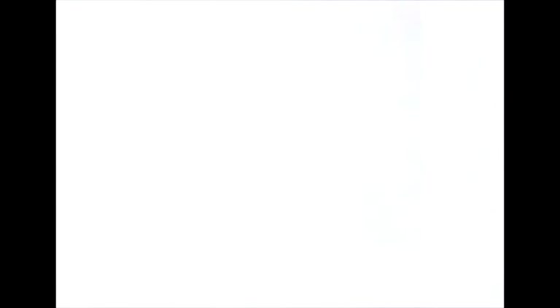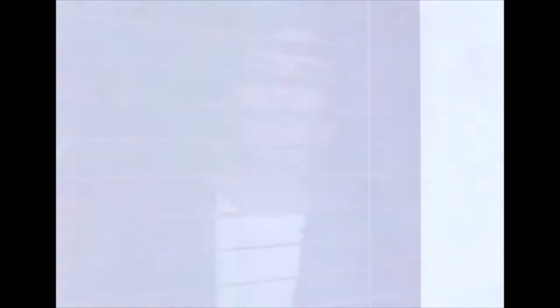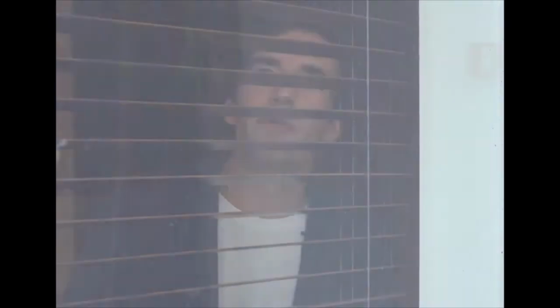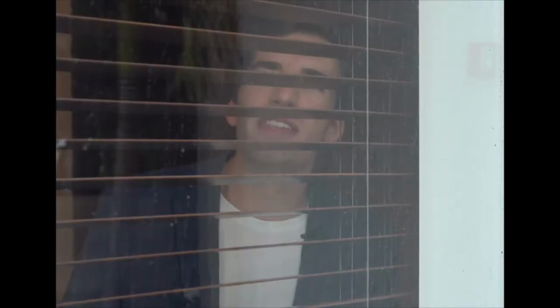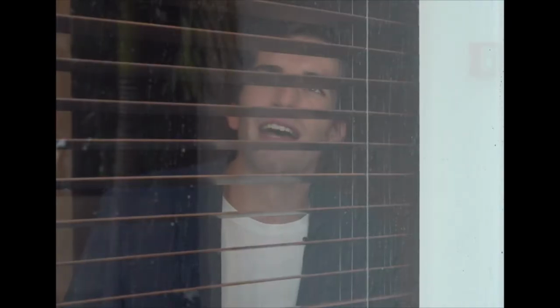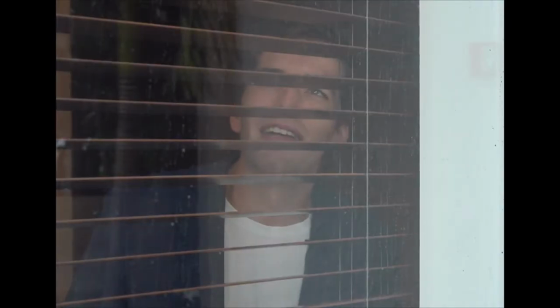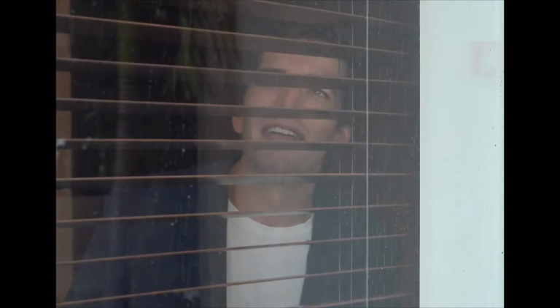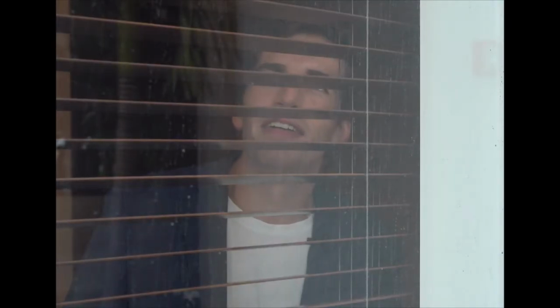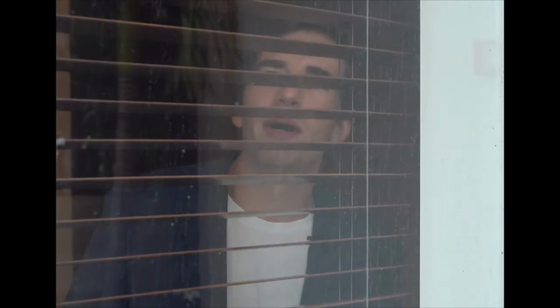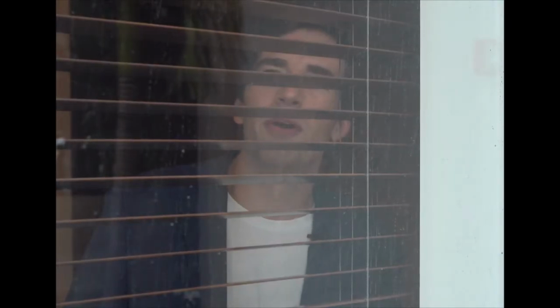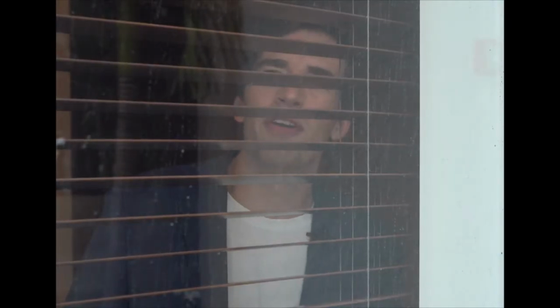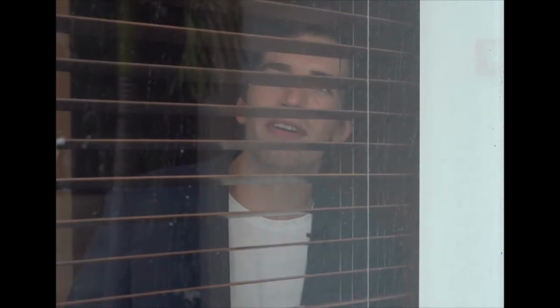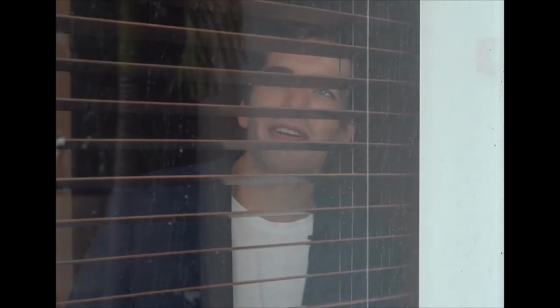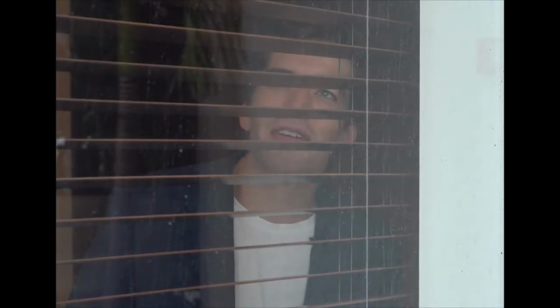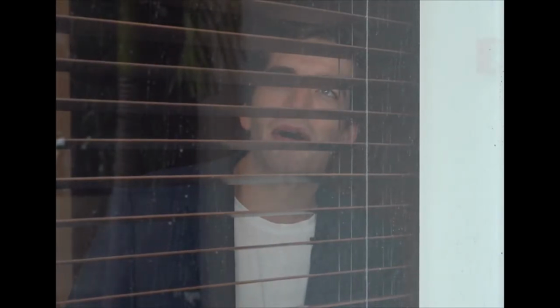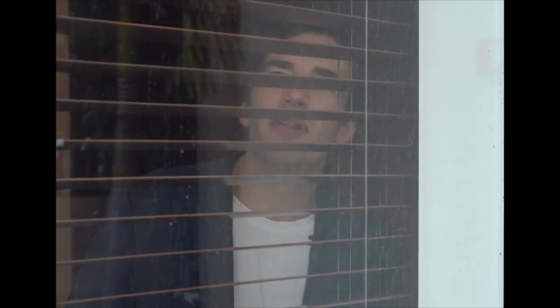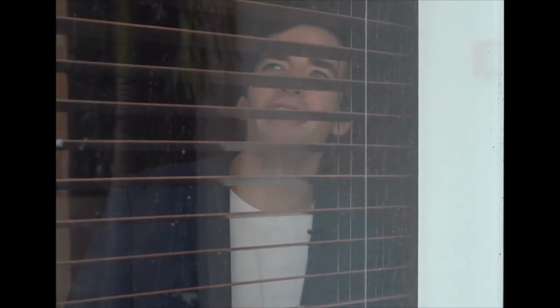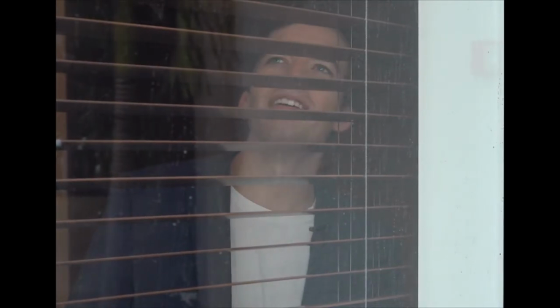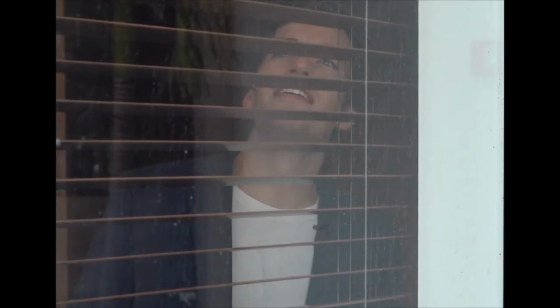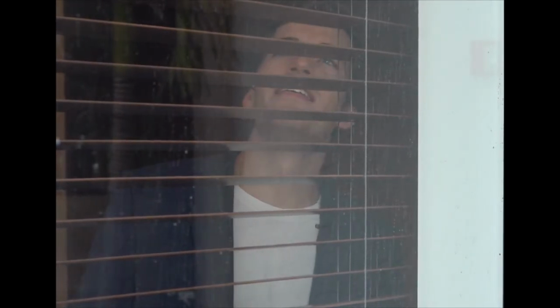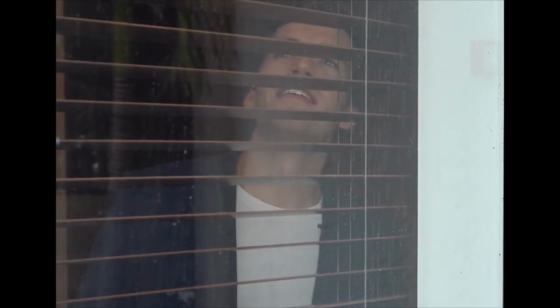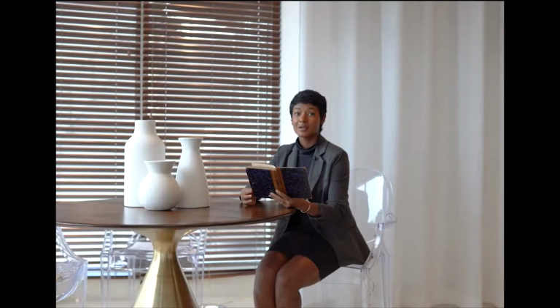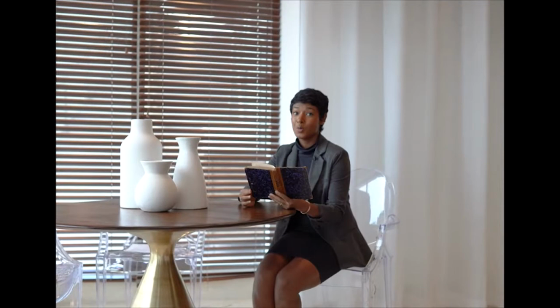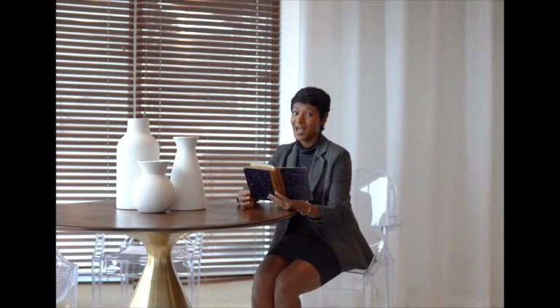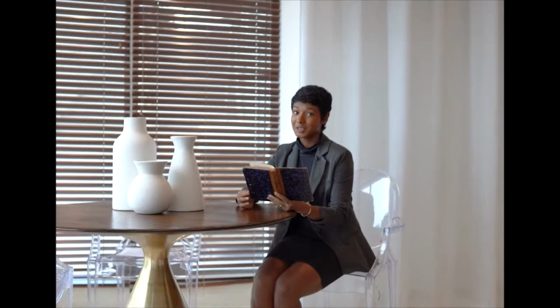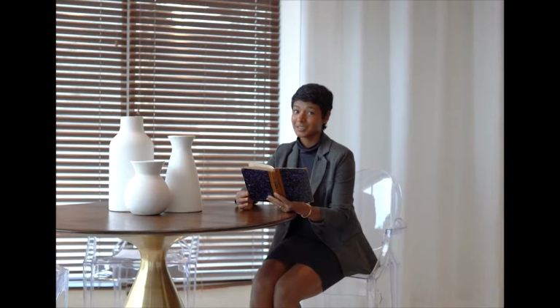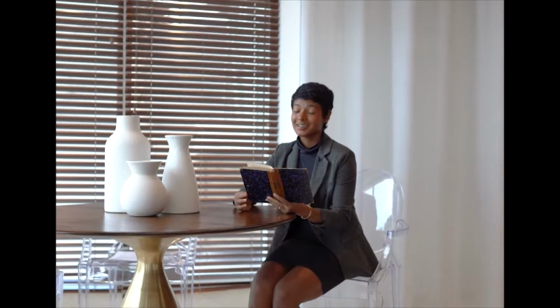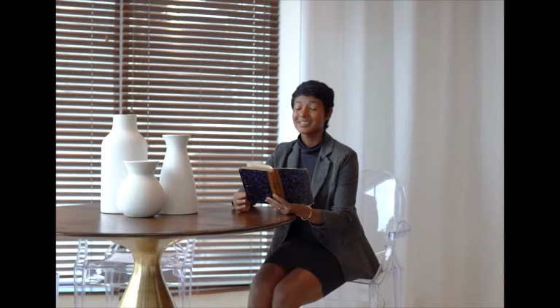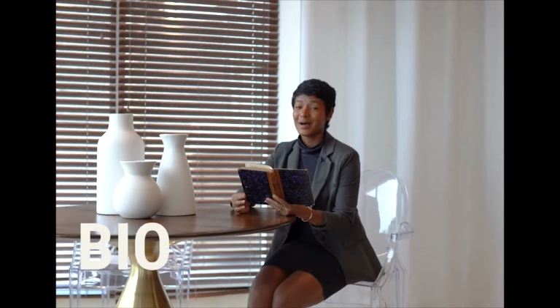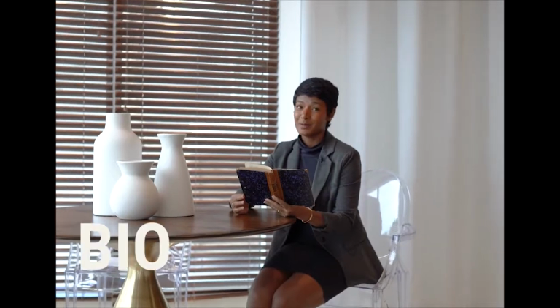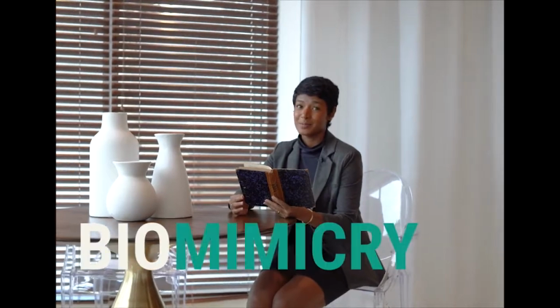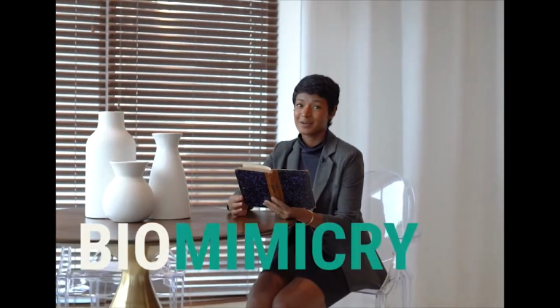What is that? A bird? A plane? Well, actually, it's biomimicry.